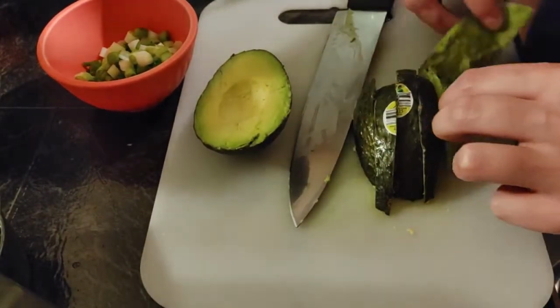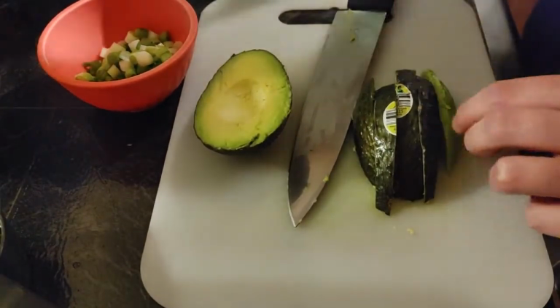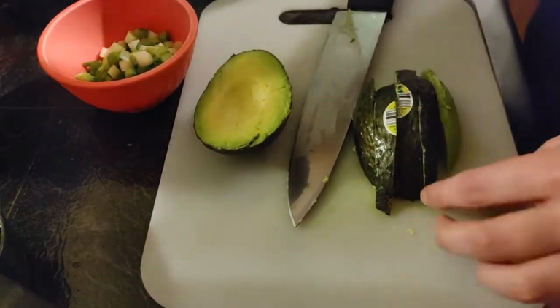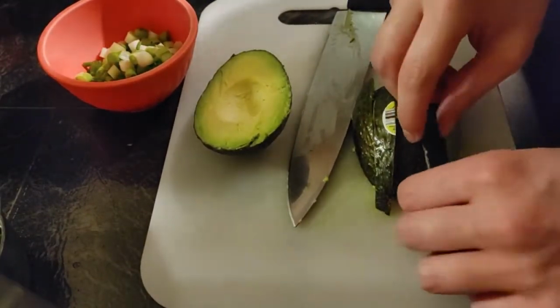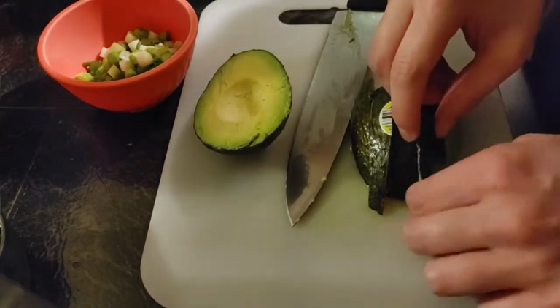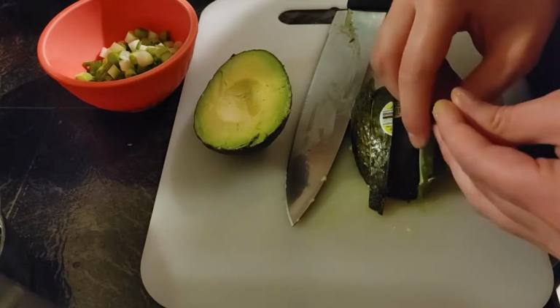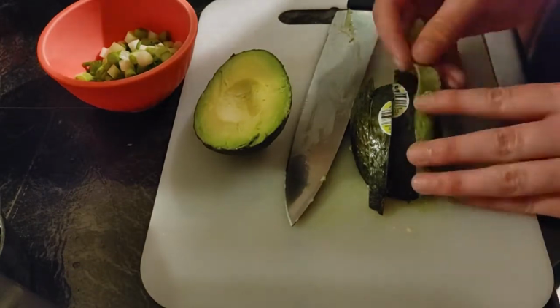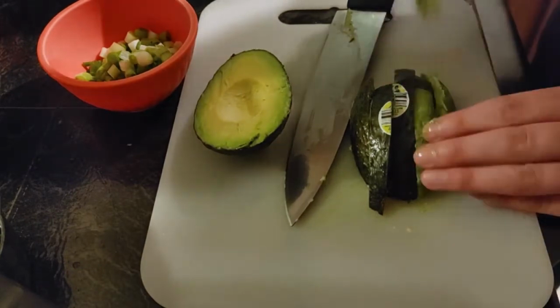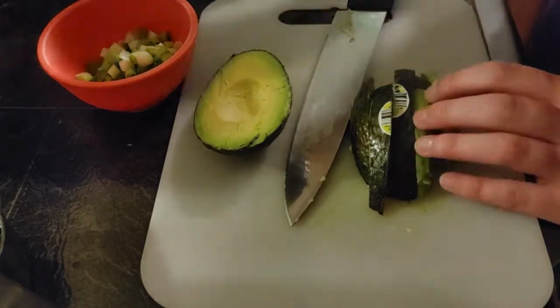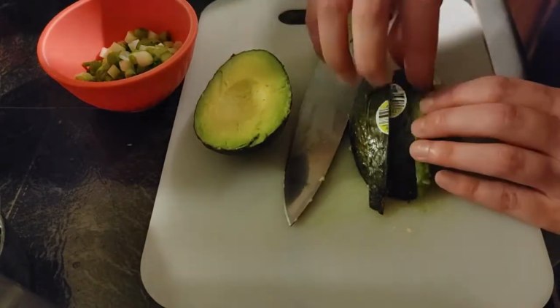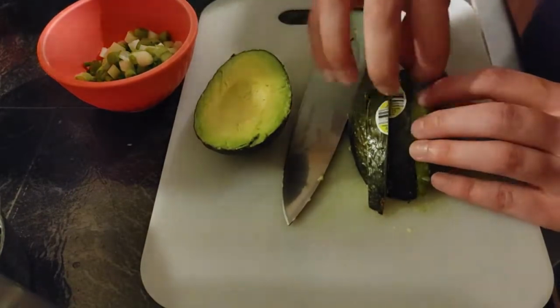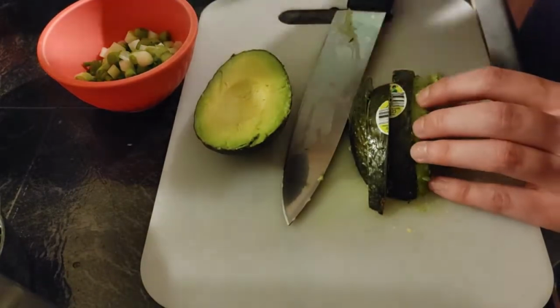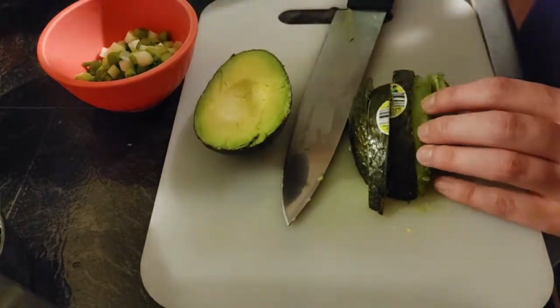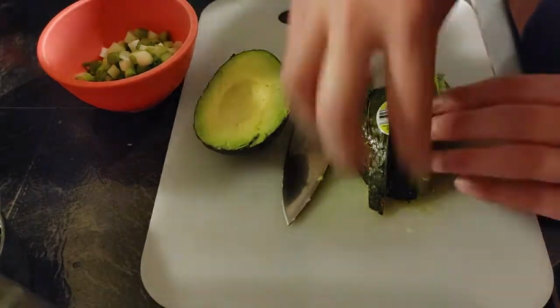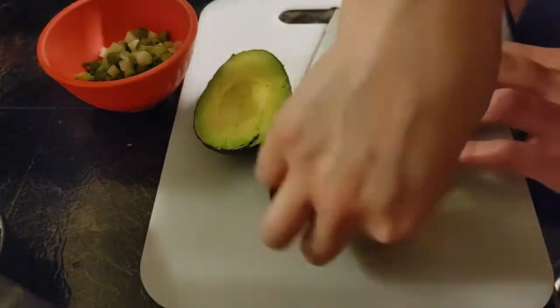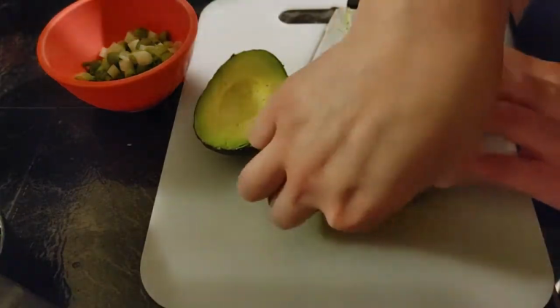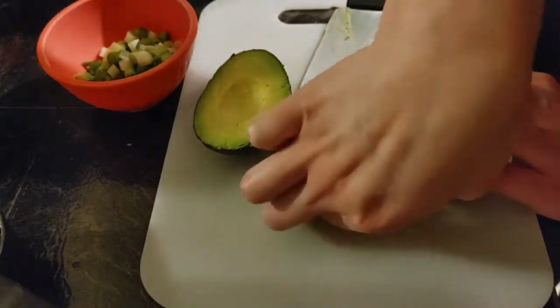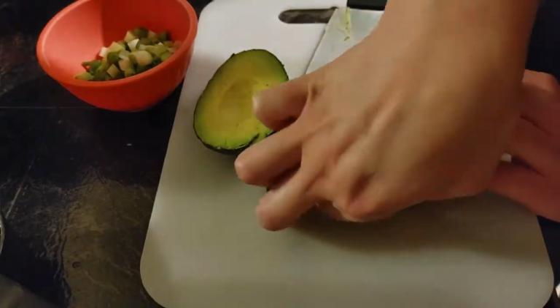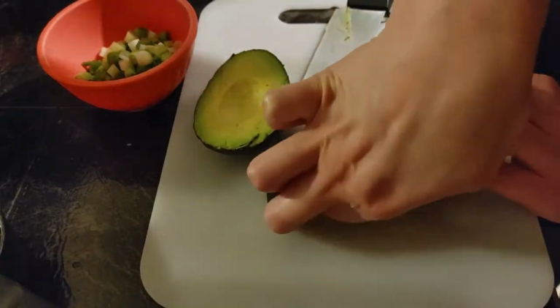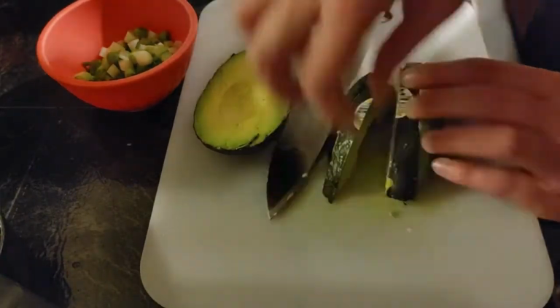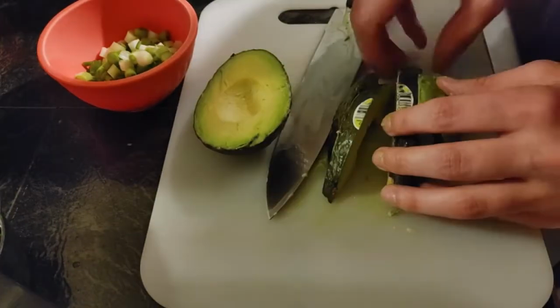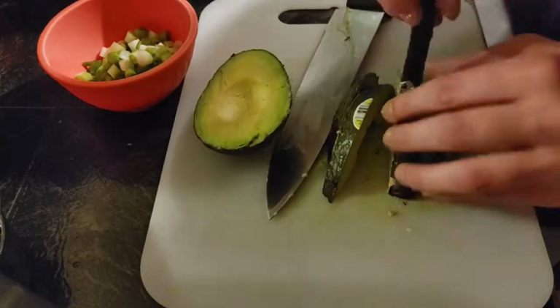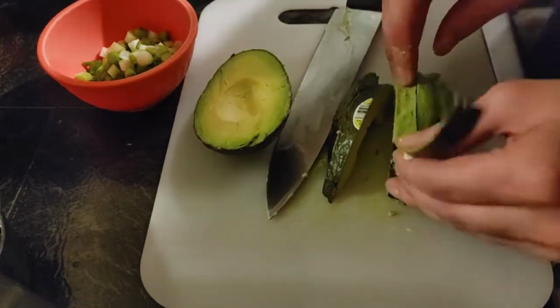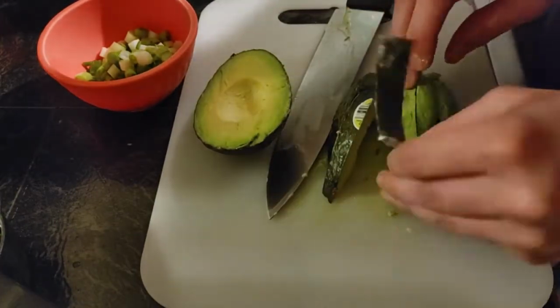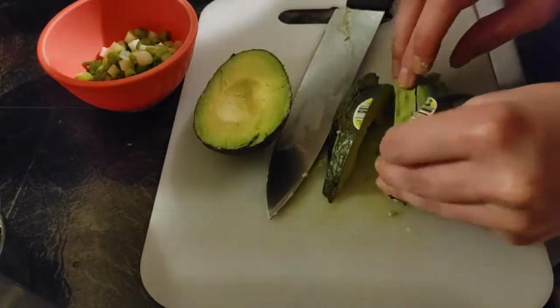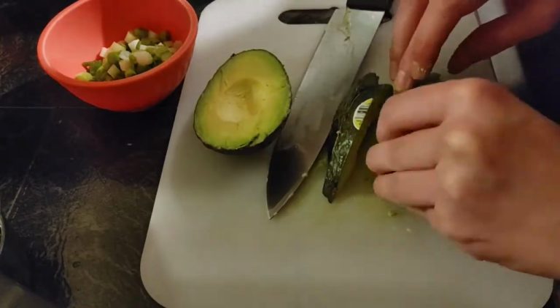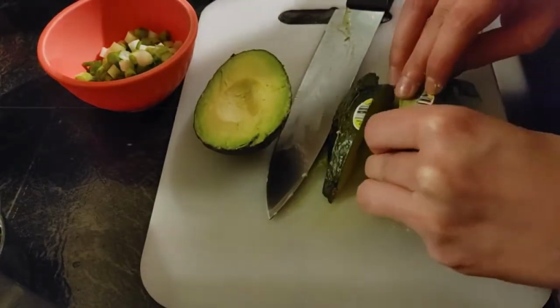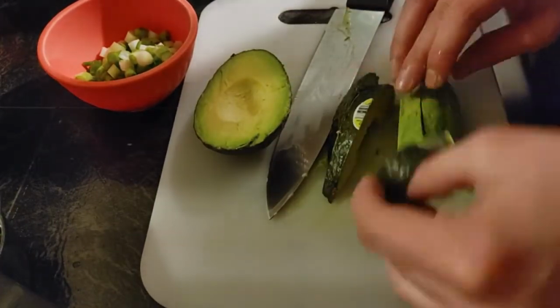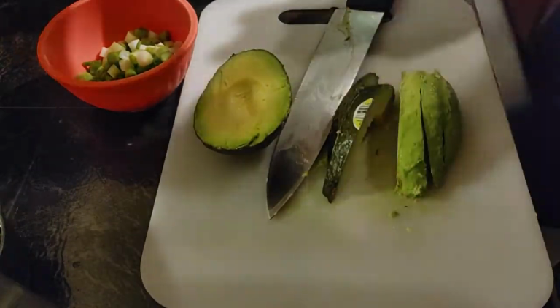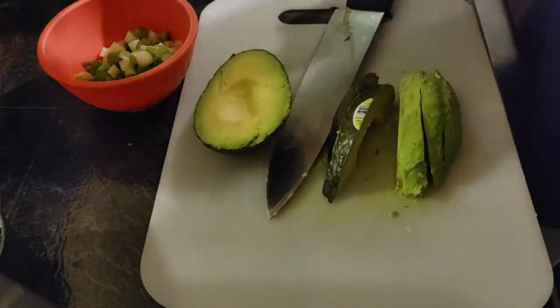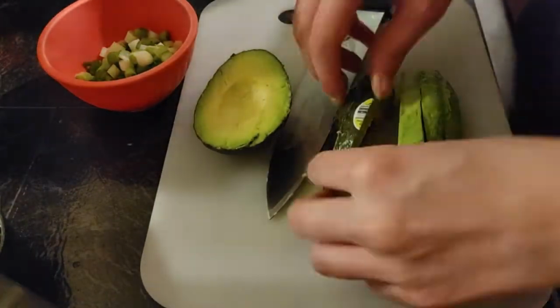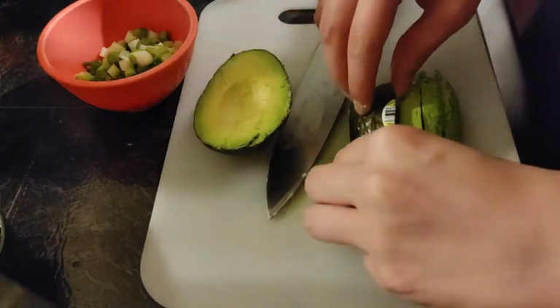If you're adding chicken, this would be a good time to prep that and add it in about the last 10 minutes of simmering.